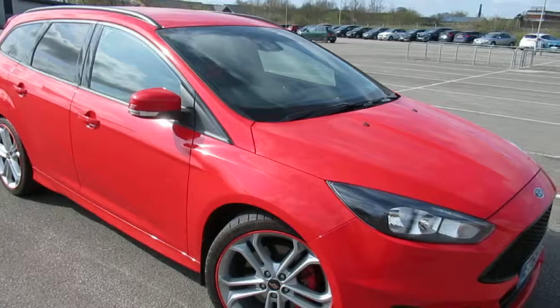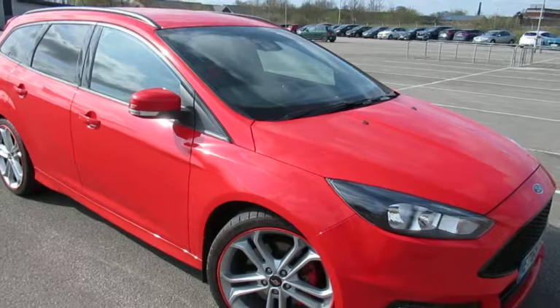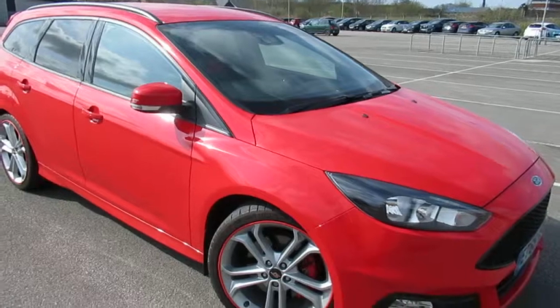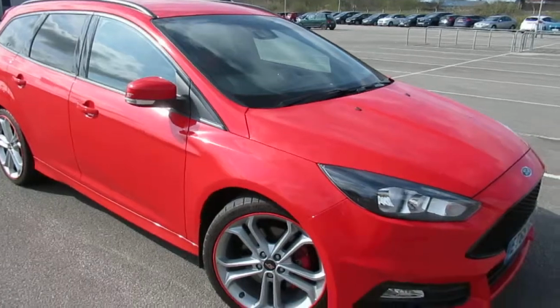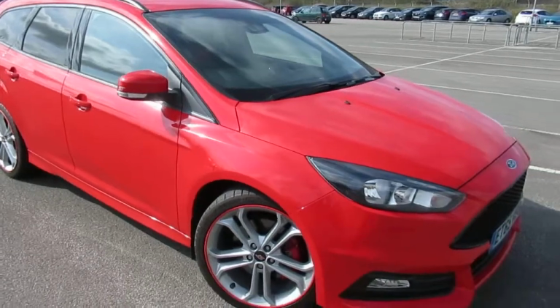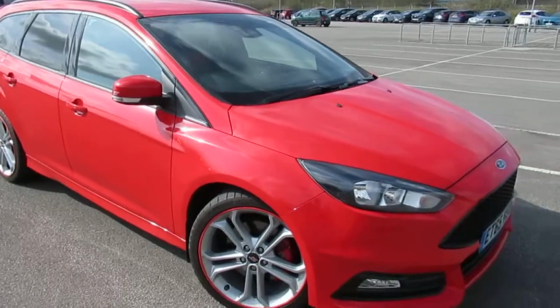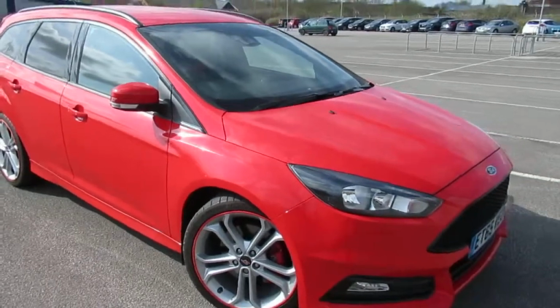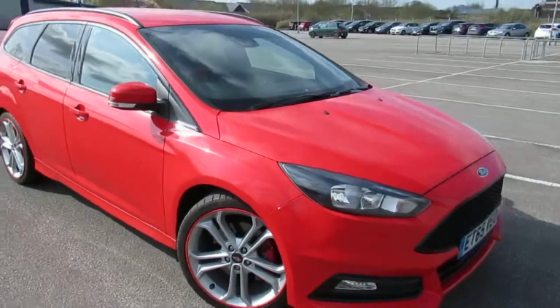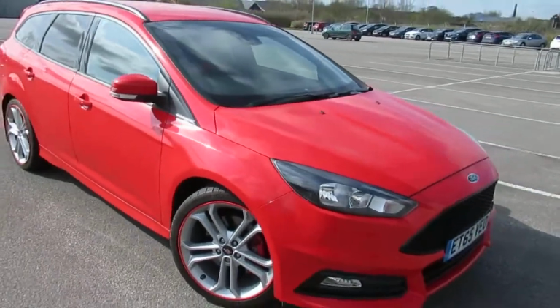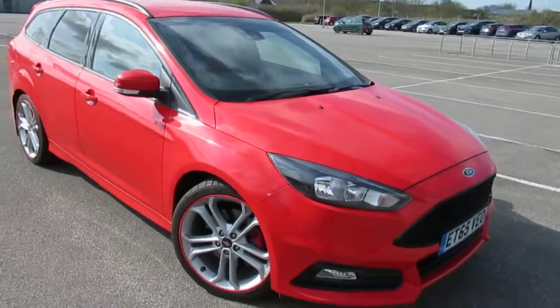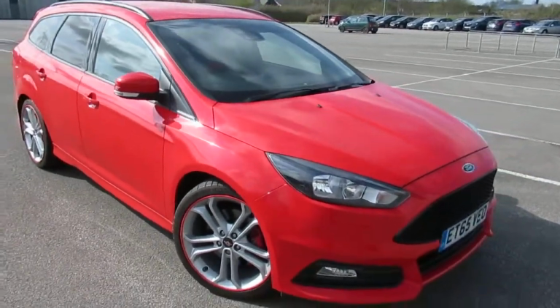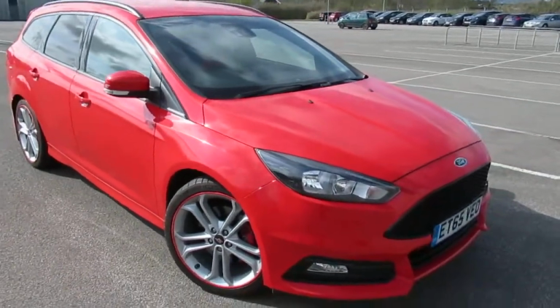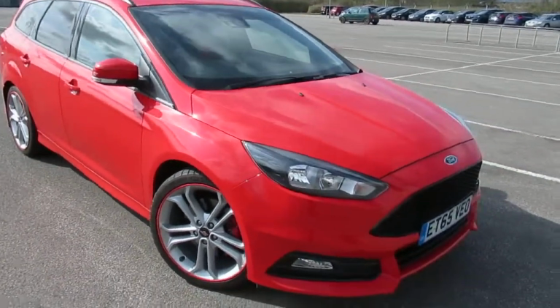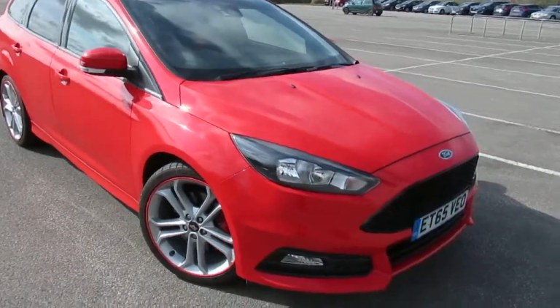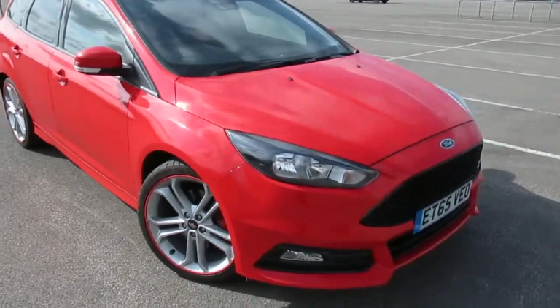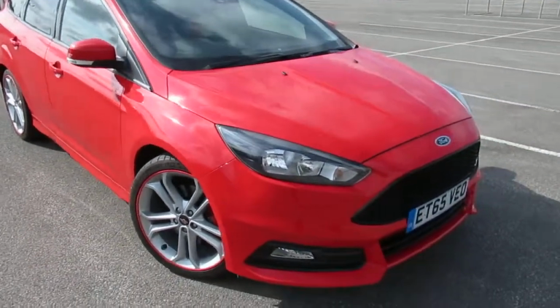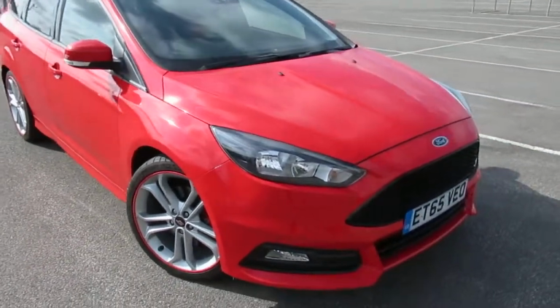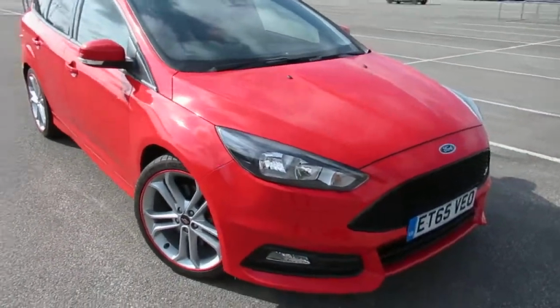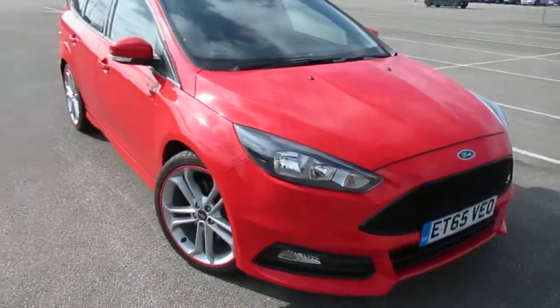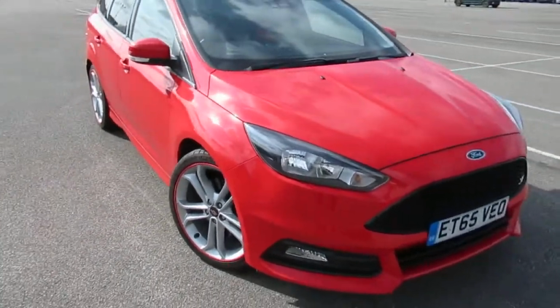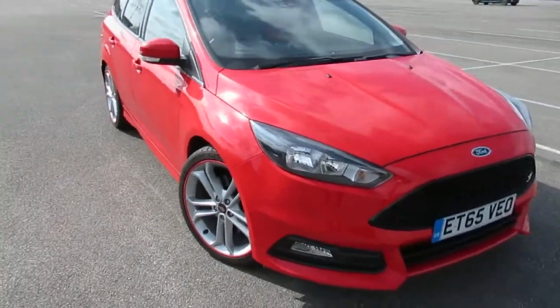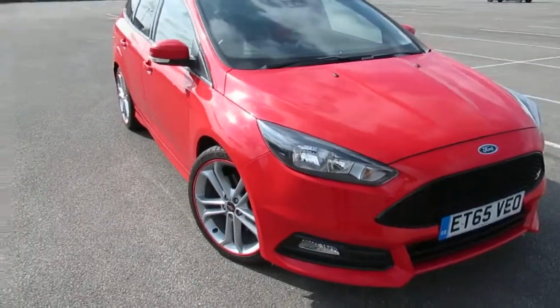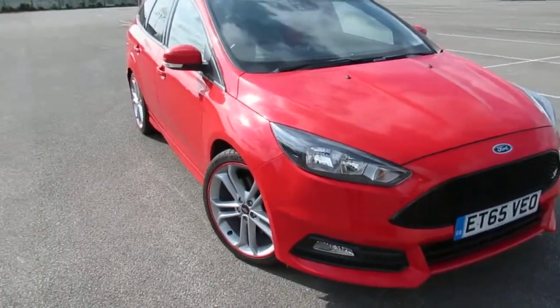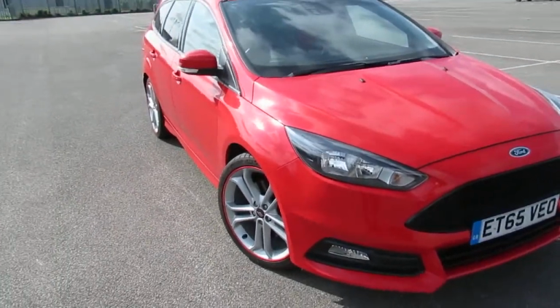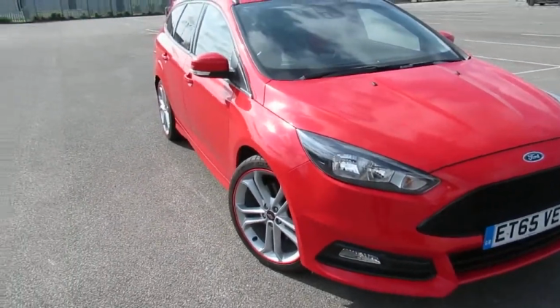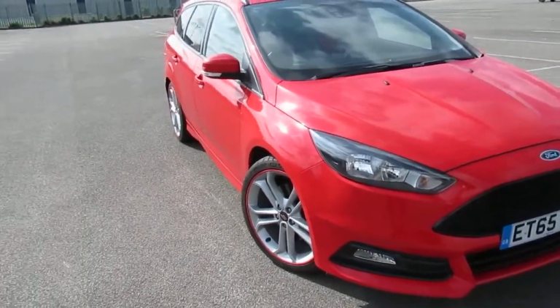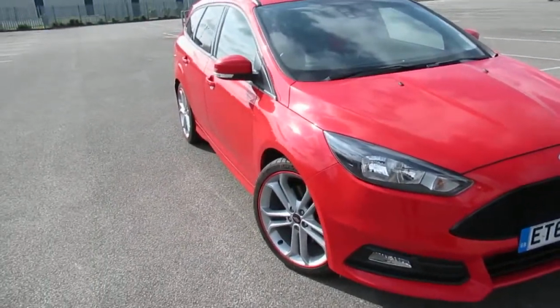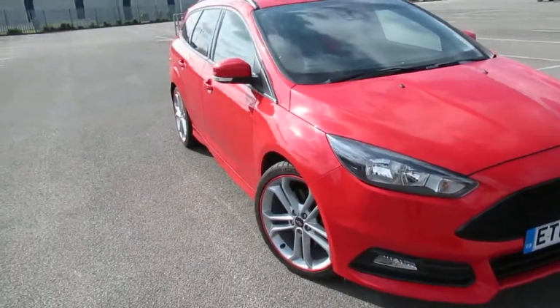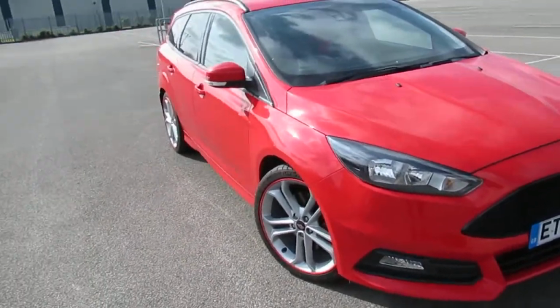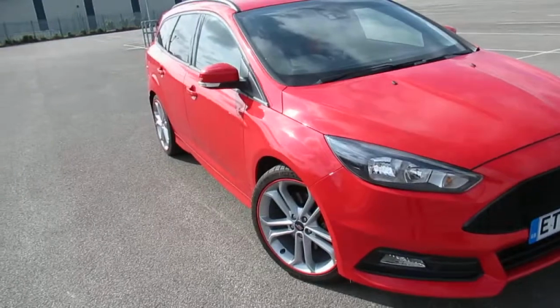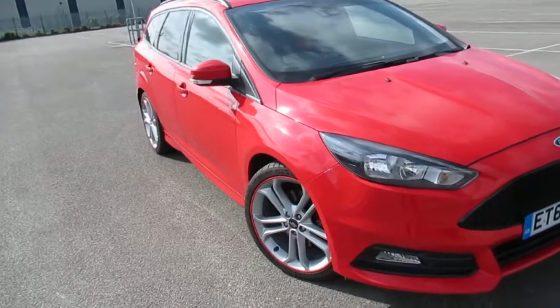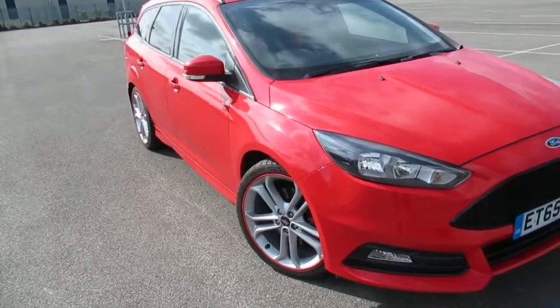Lincoln Pentagon are happy to present a 65 plate Ford Focus ST Estate.